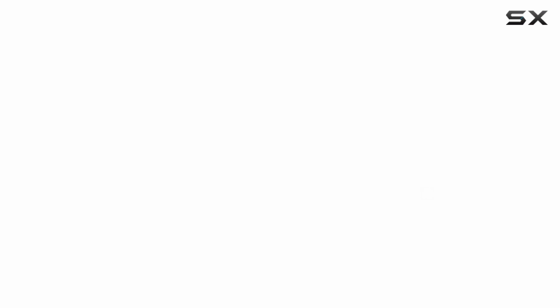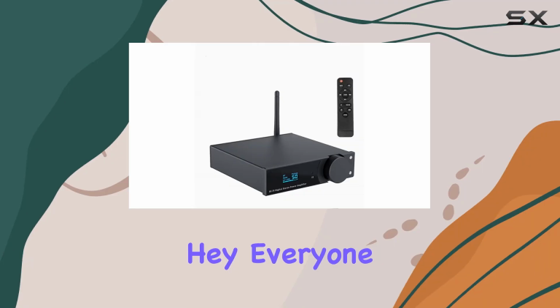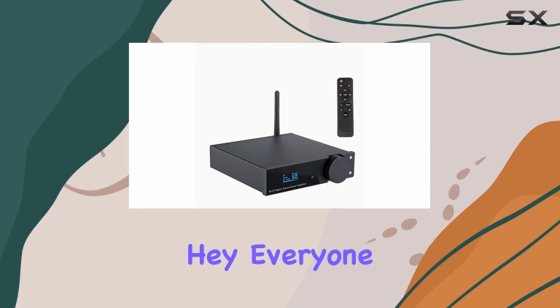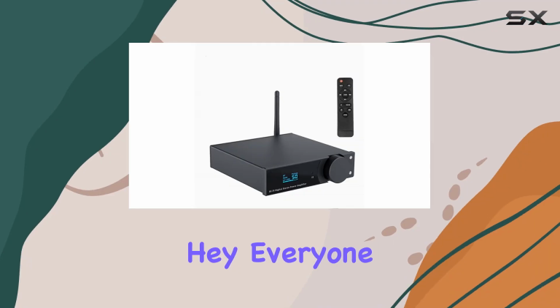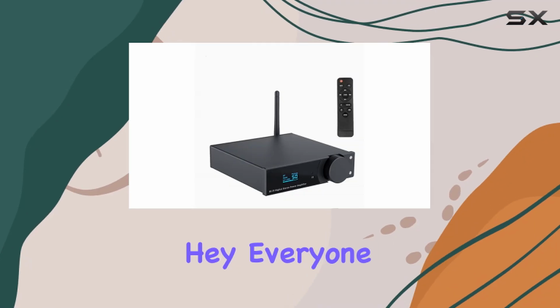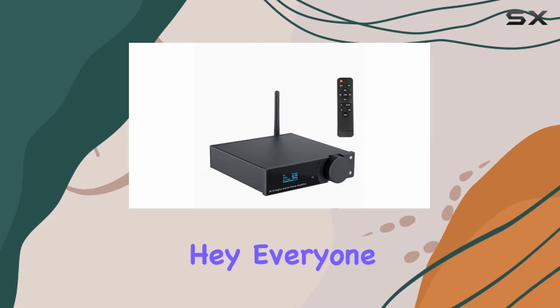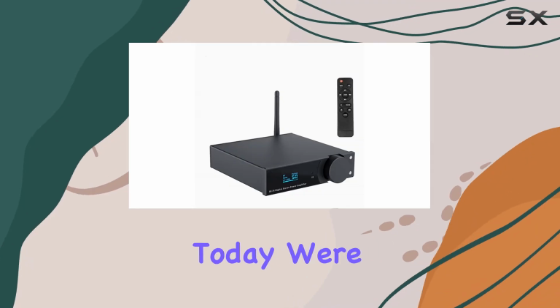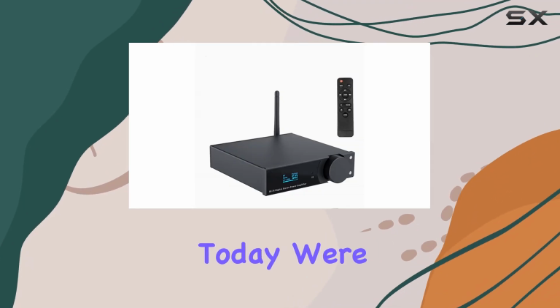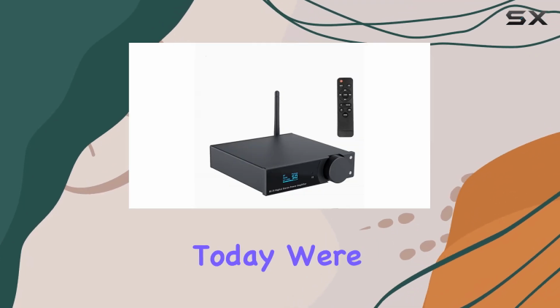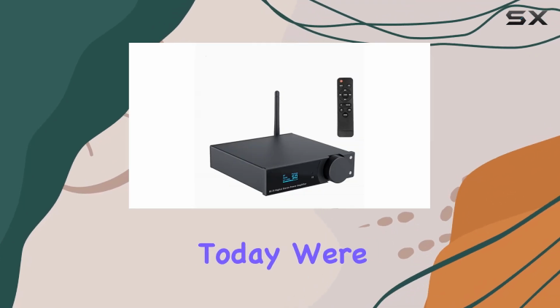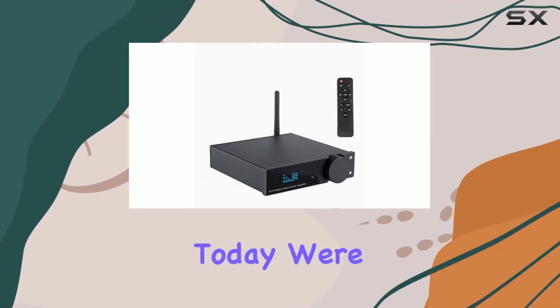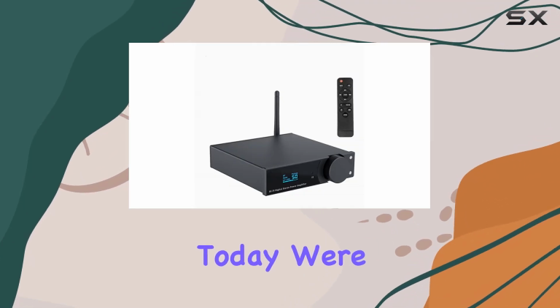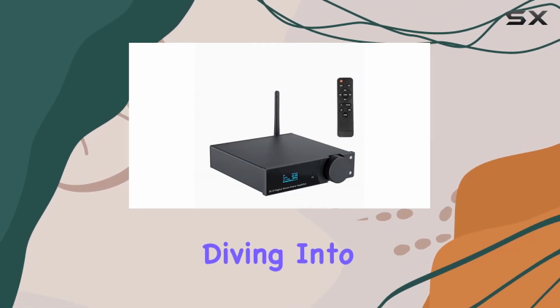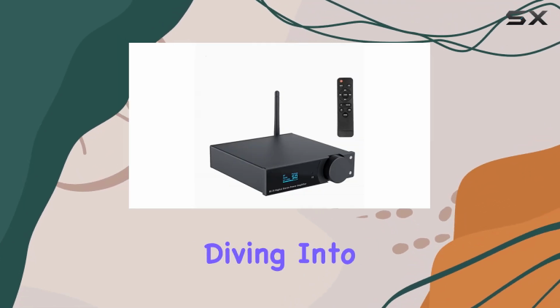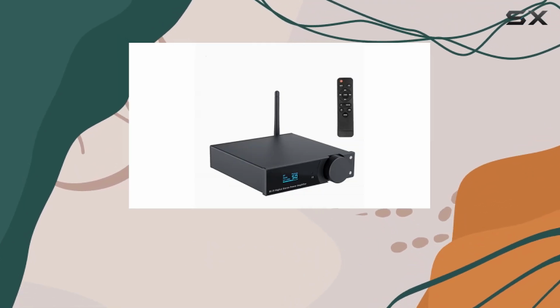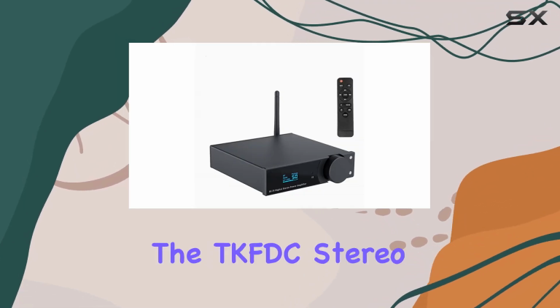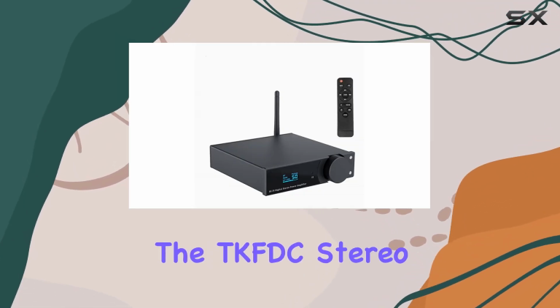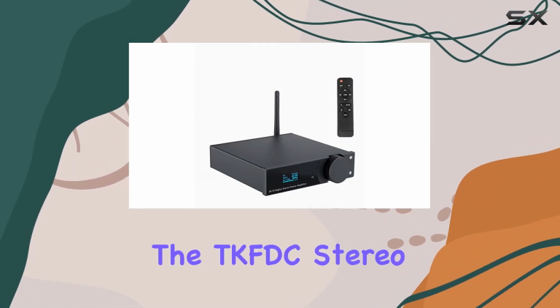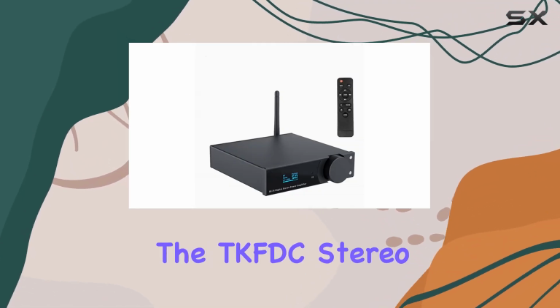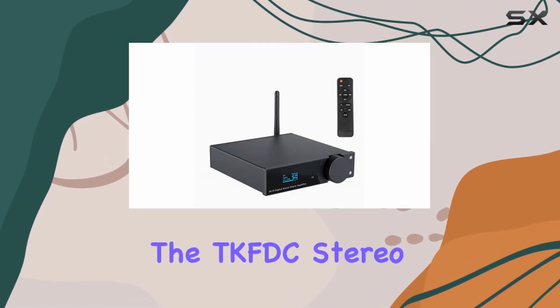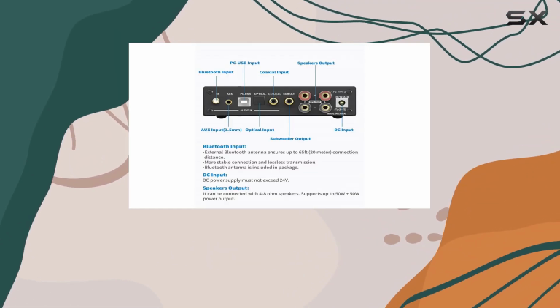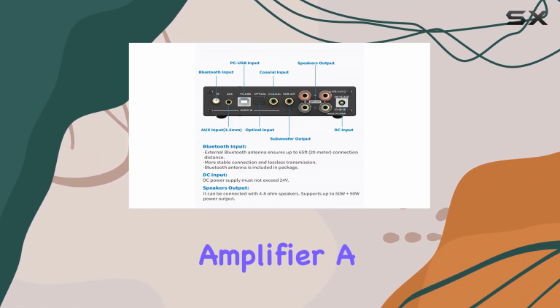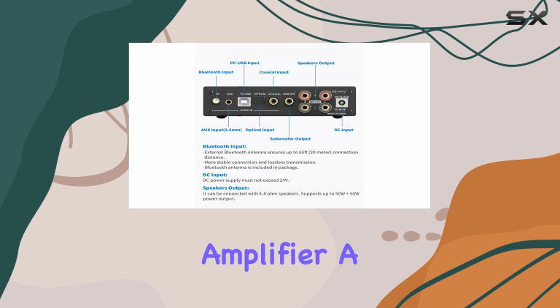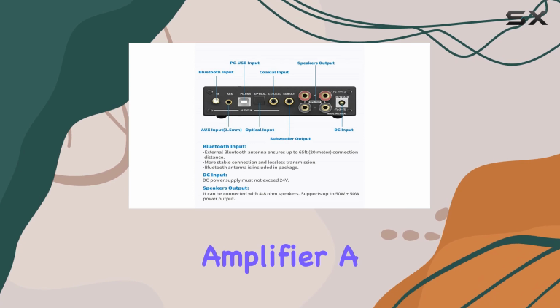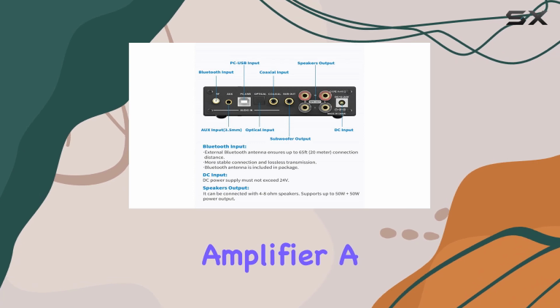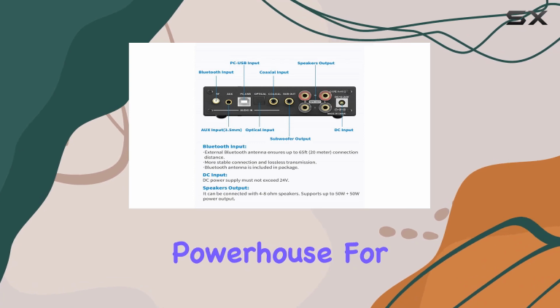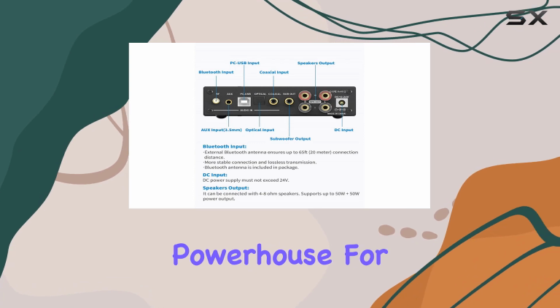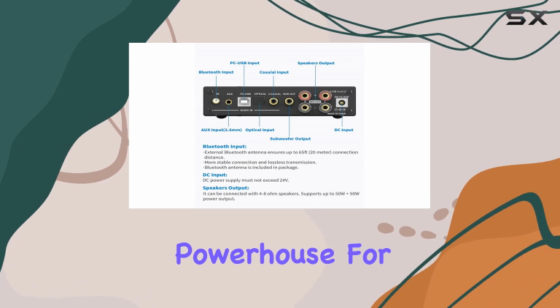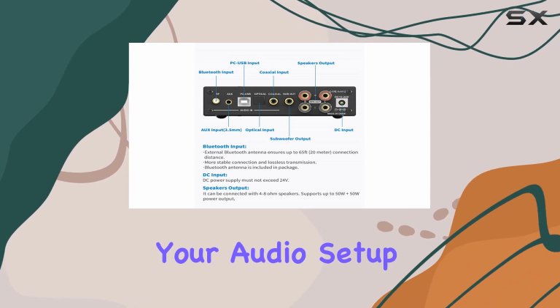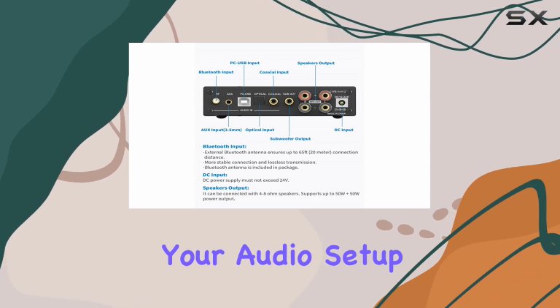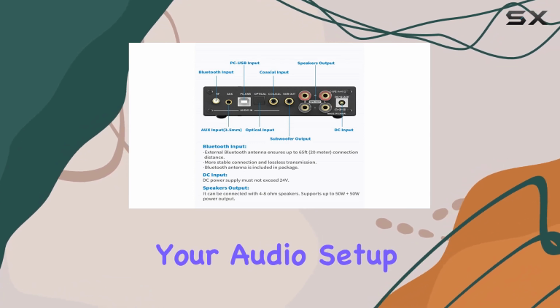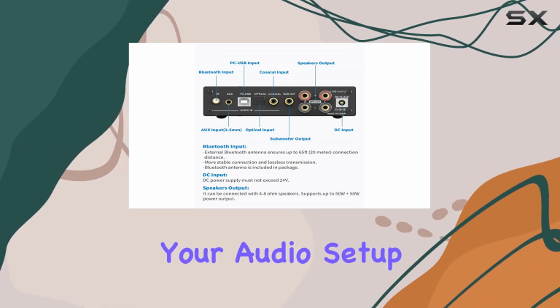Hey everyone! Today we're diving into the TKFDC Stereo Amplifier, a powerhouse for your audio setup.